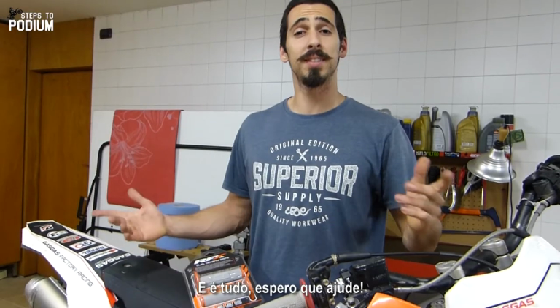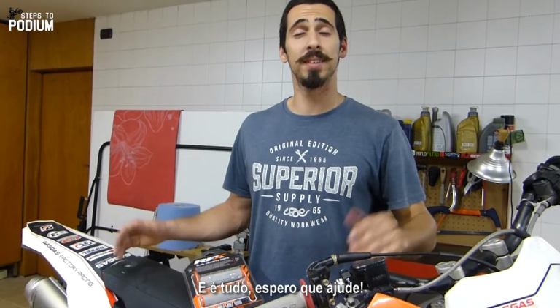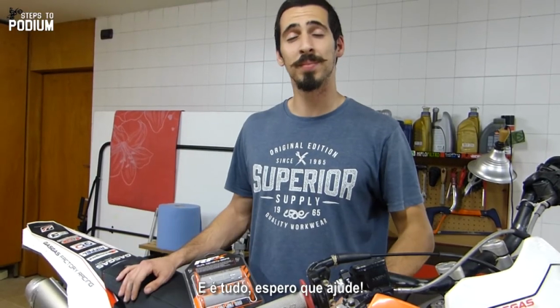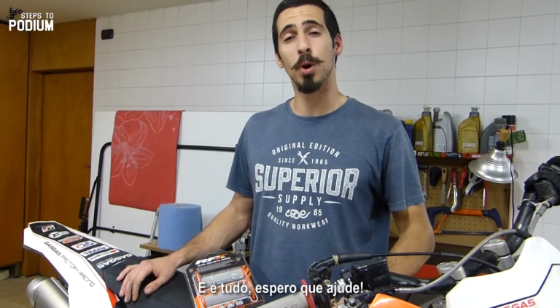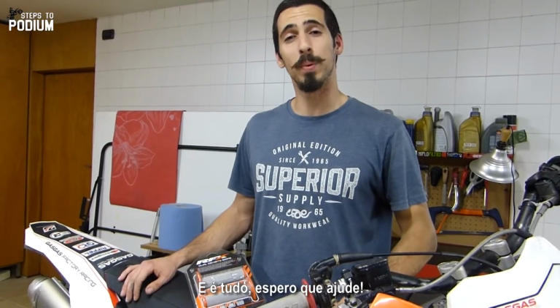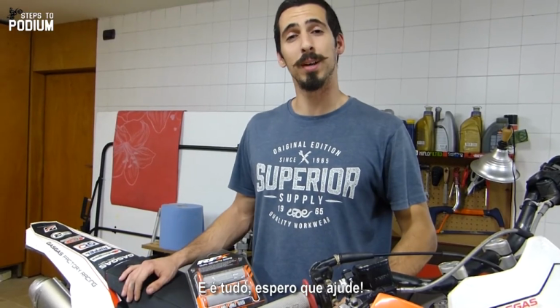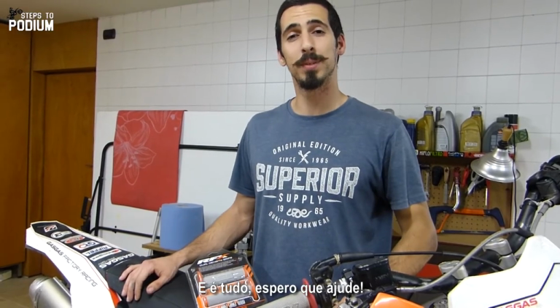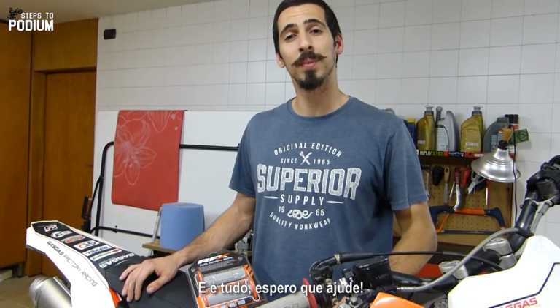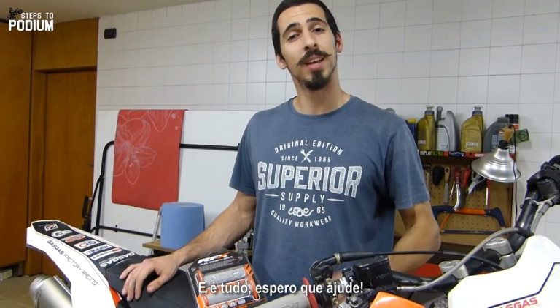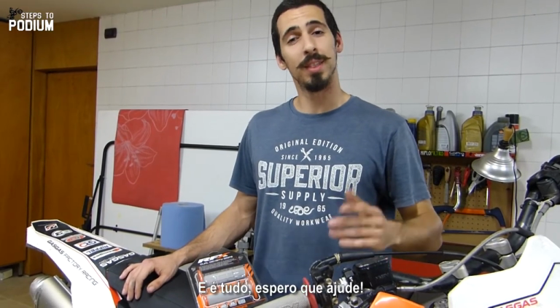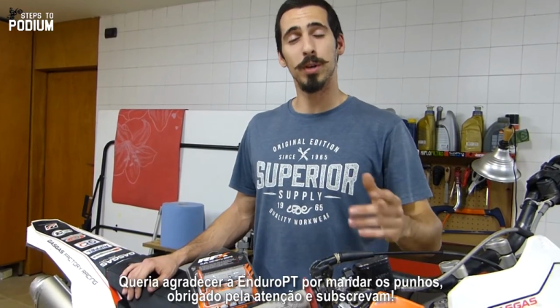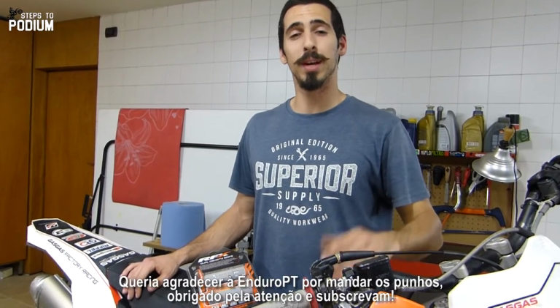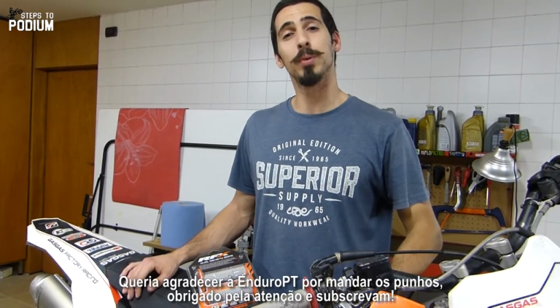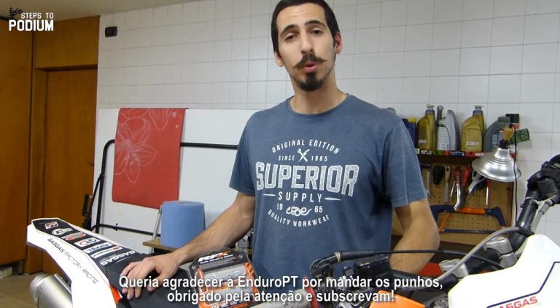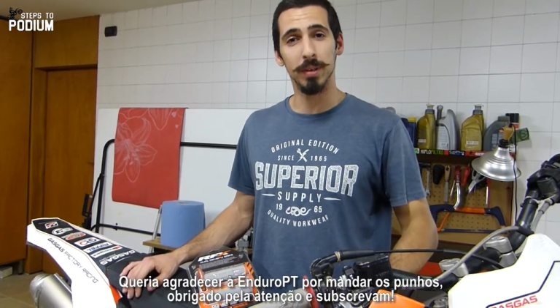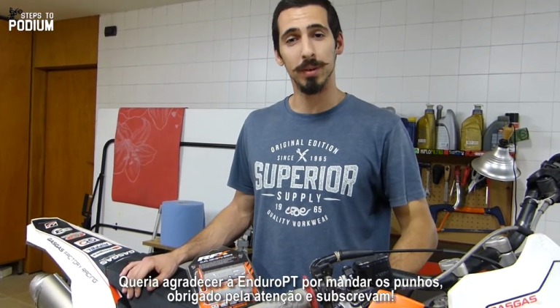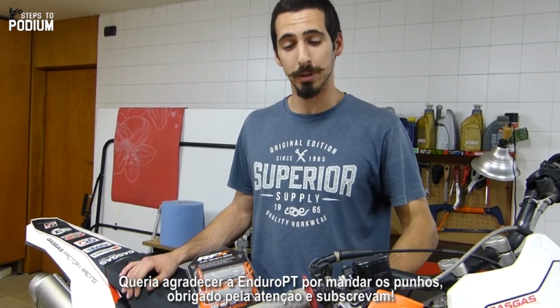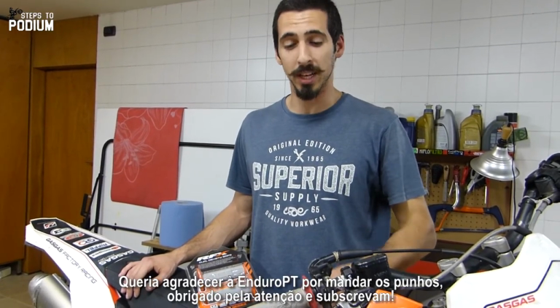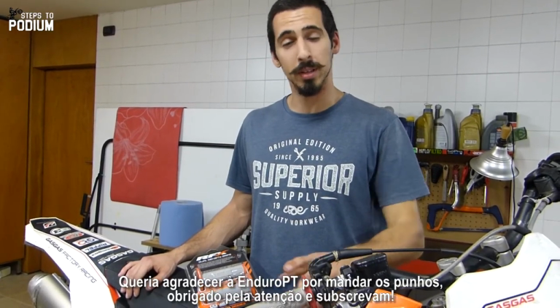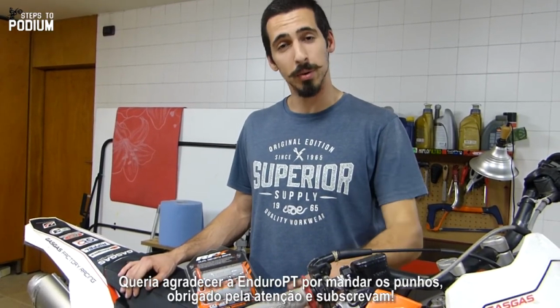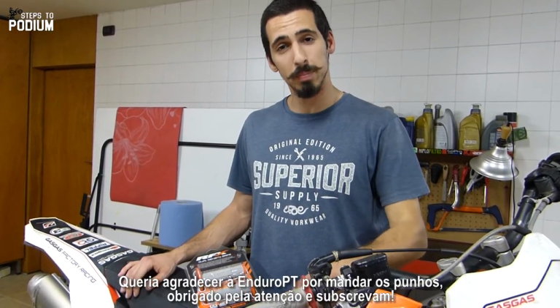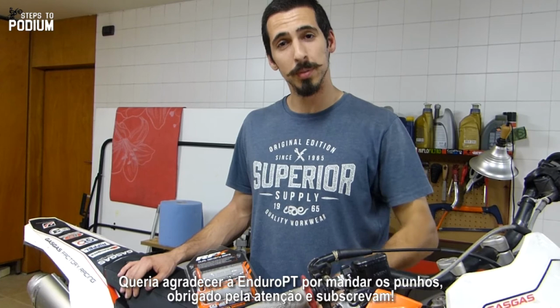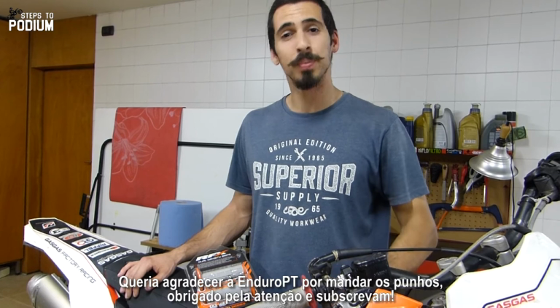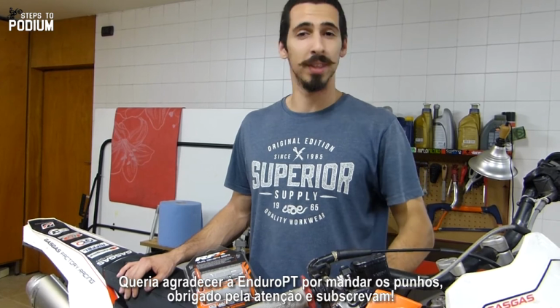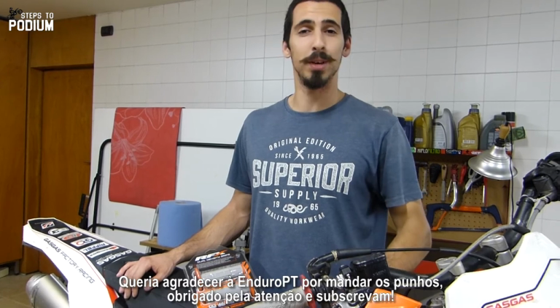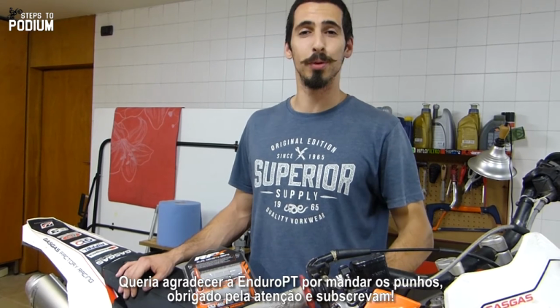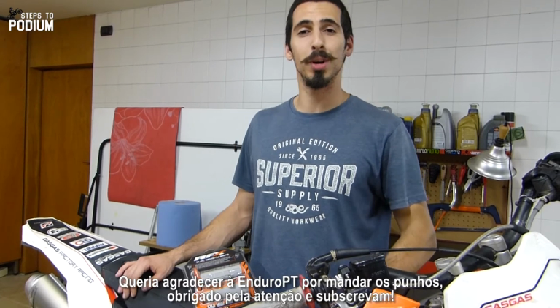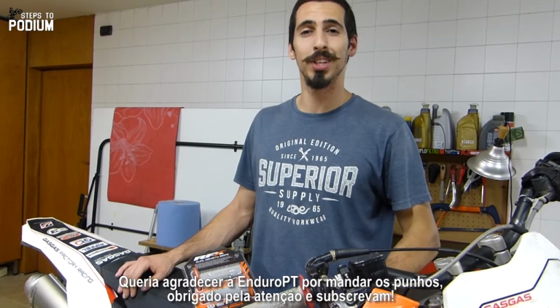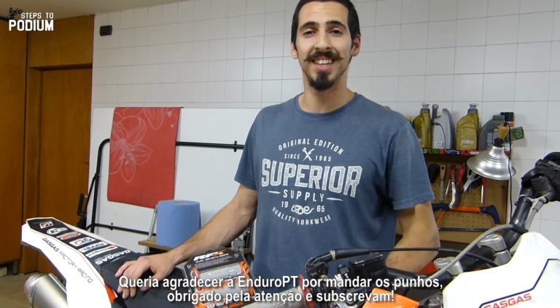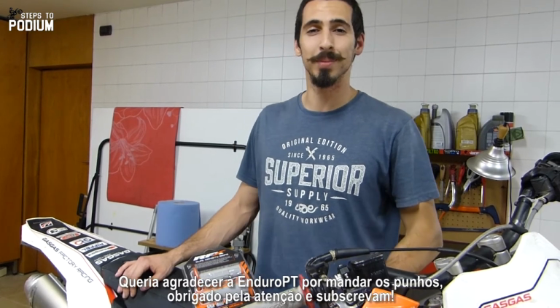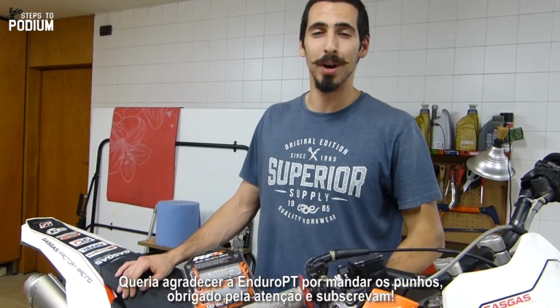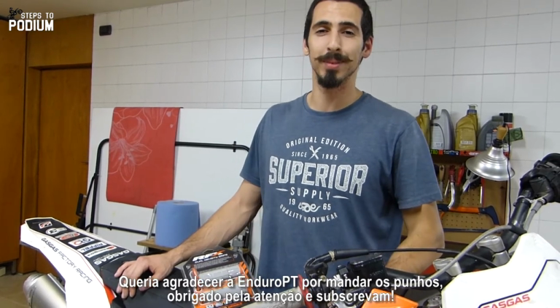And that's it, hope it helps. Thank you again to Enduro PT for sending me the grips. Thank you for watching and subscribe — I'll see you next time!